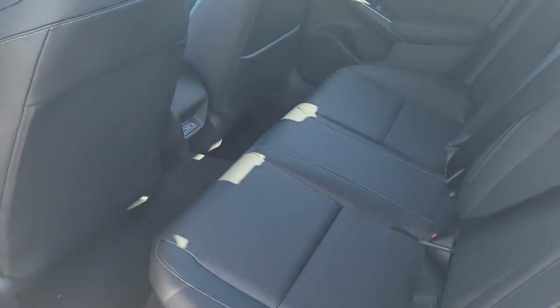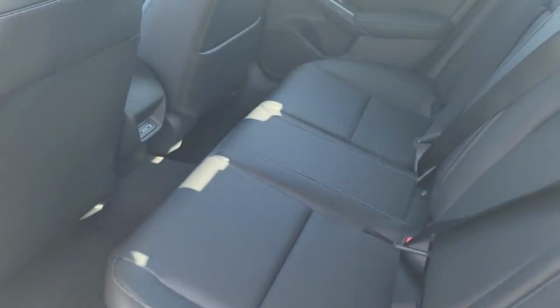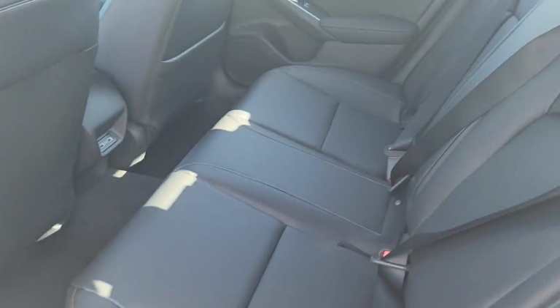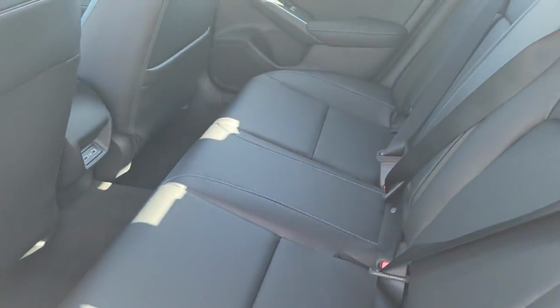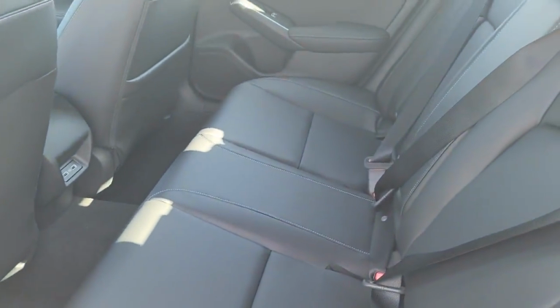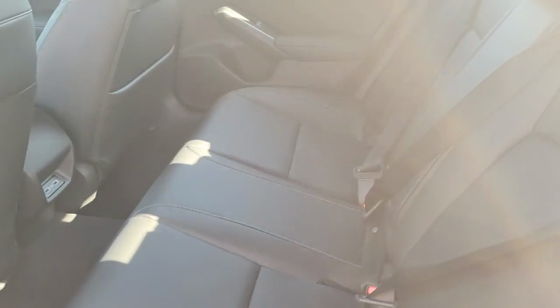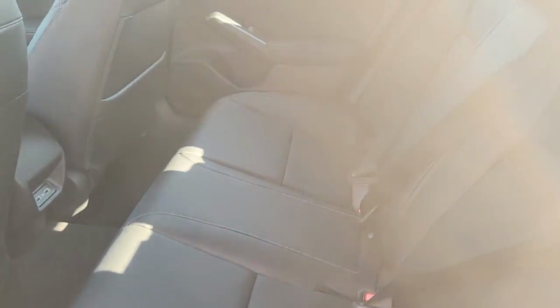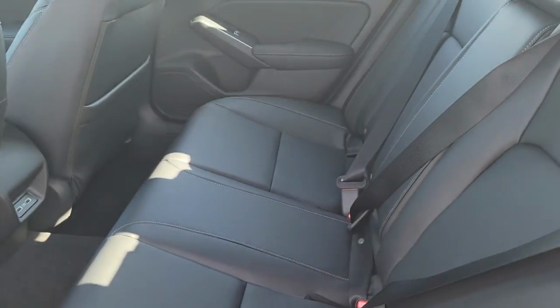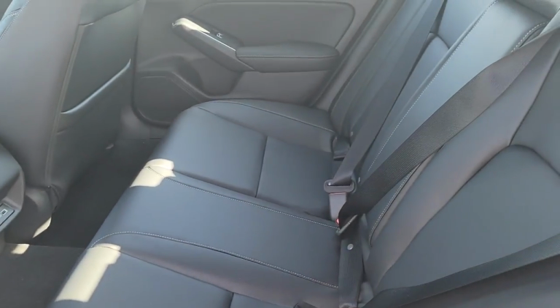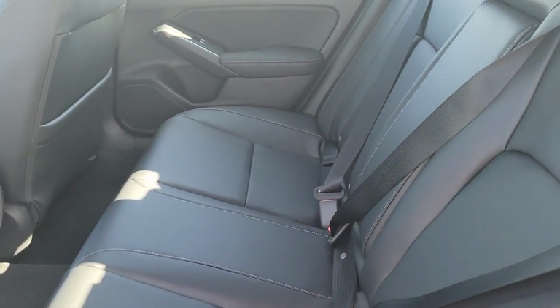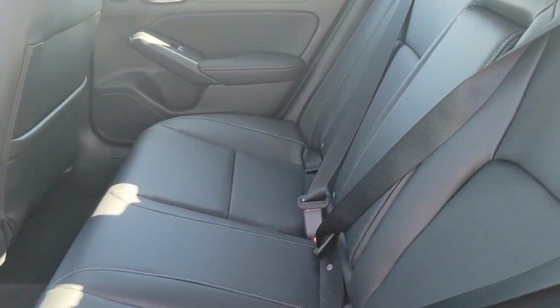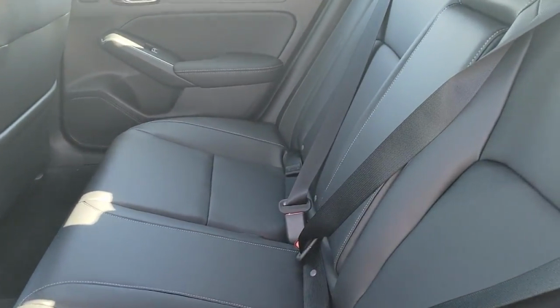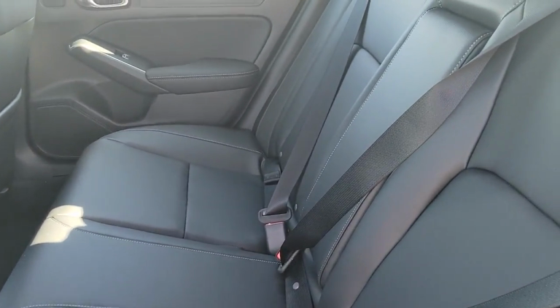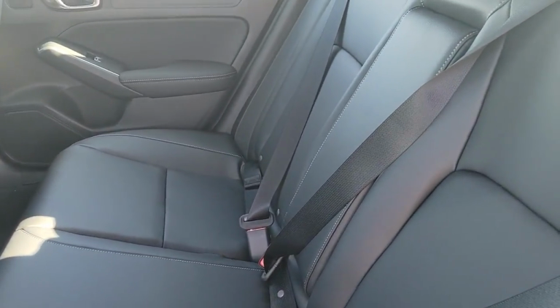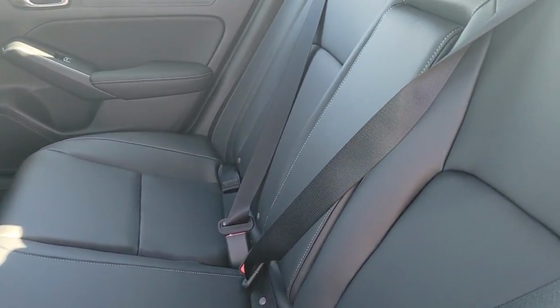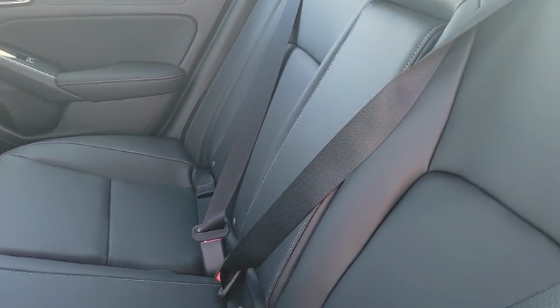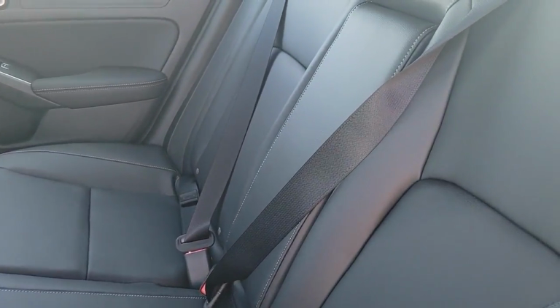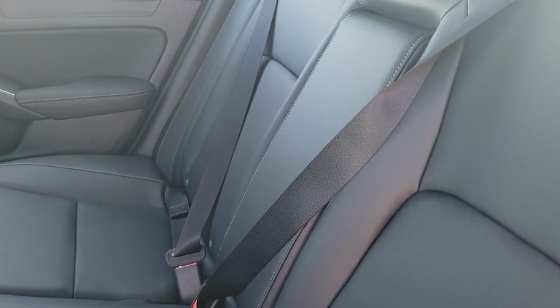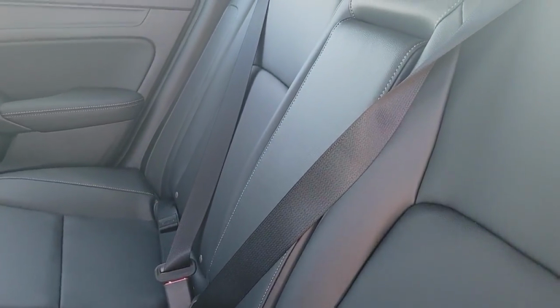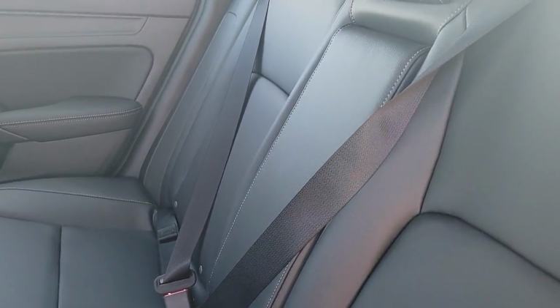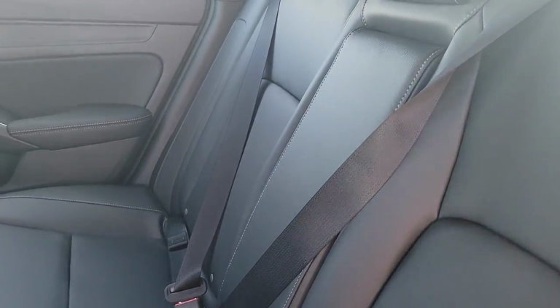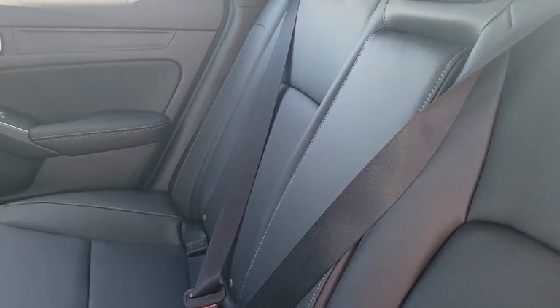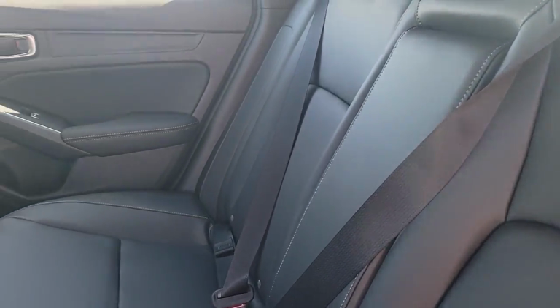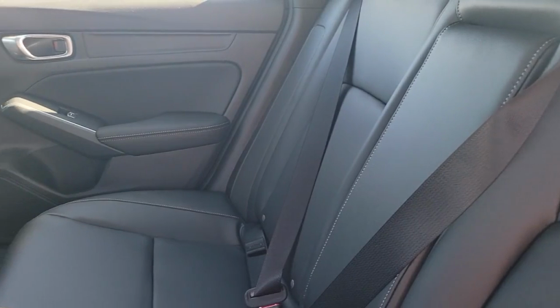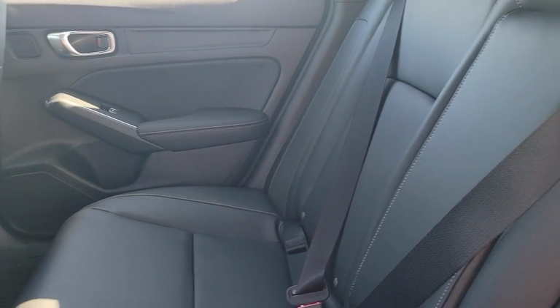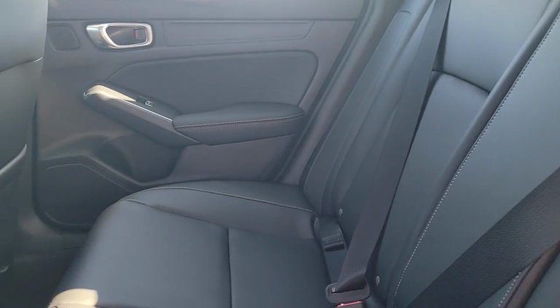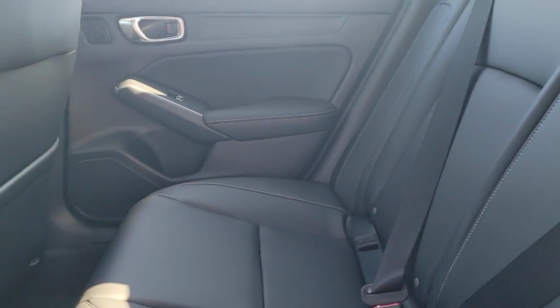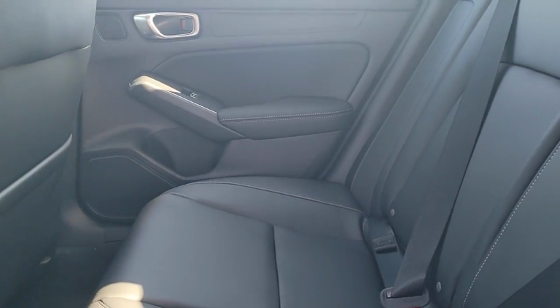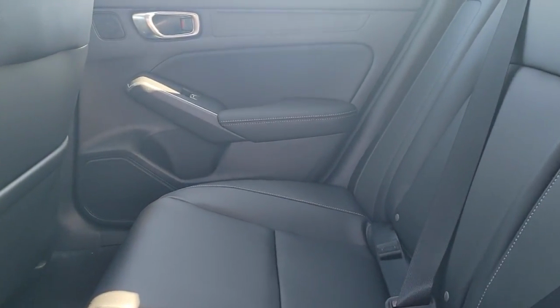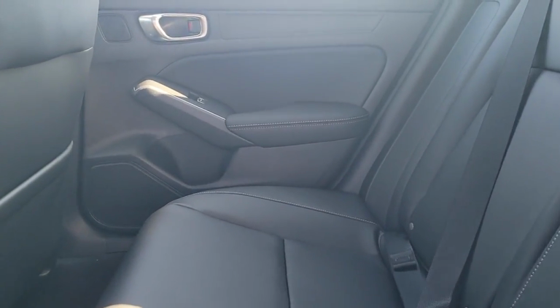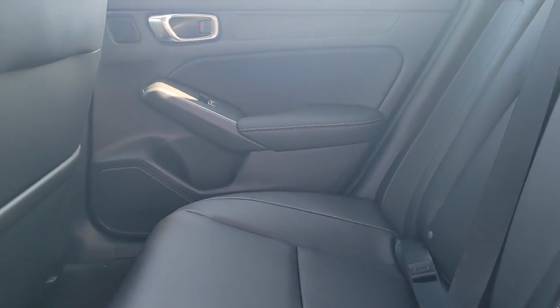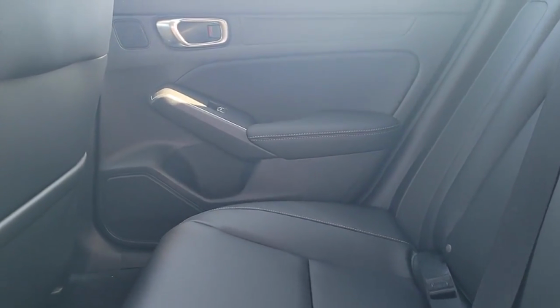Heated front seat, aluminum wheels, dual zone AC. Come in for a test drive. Our team will make it the best part of your day.